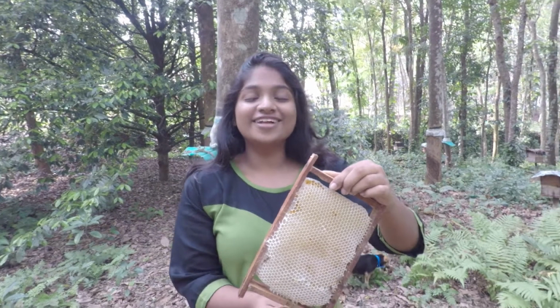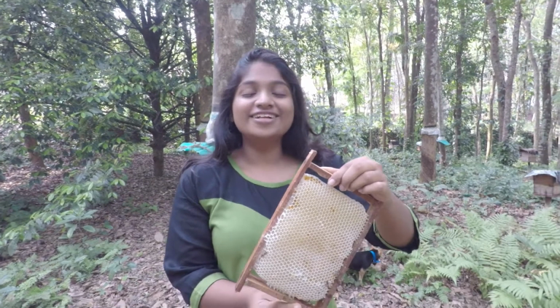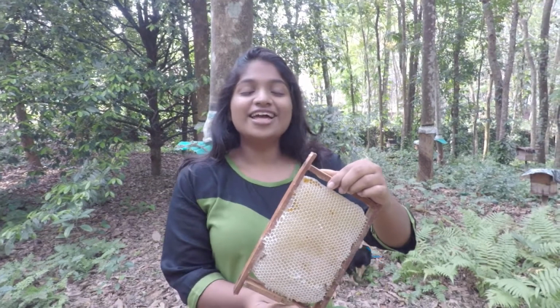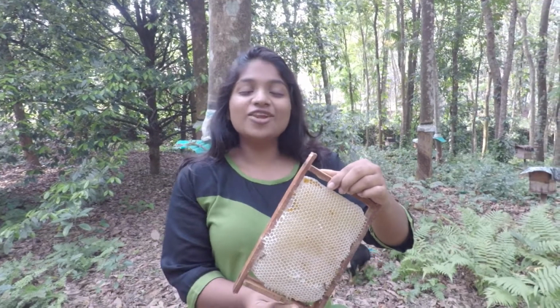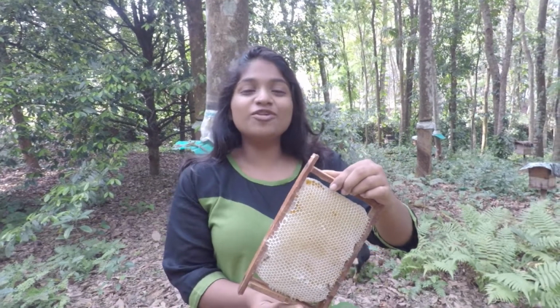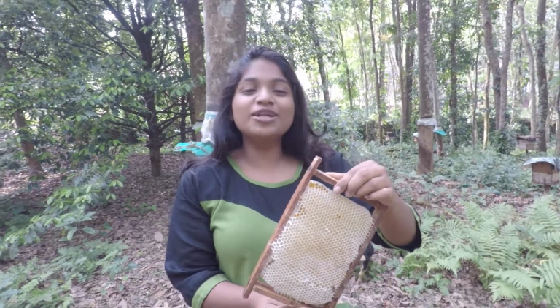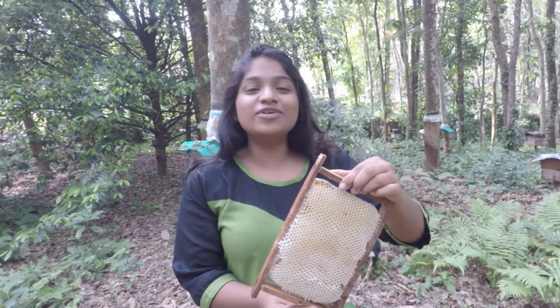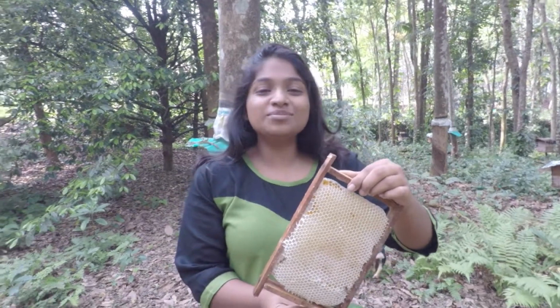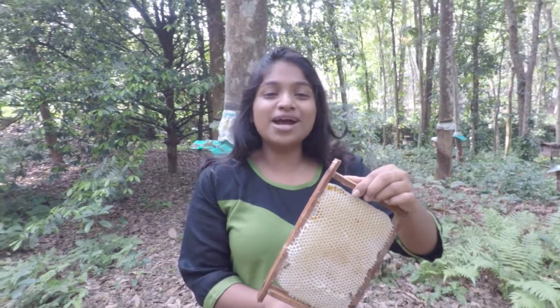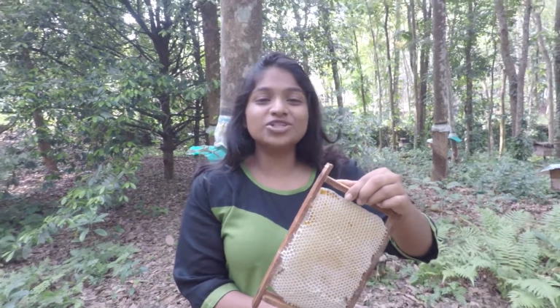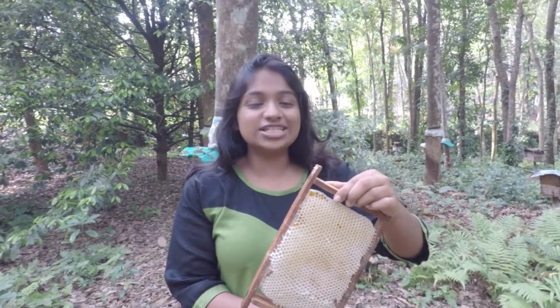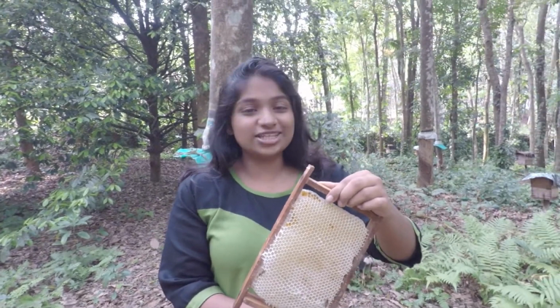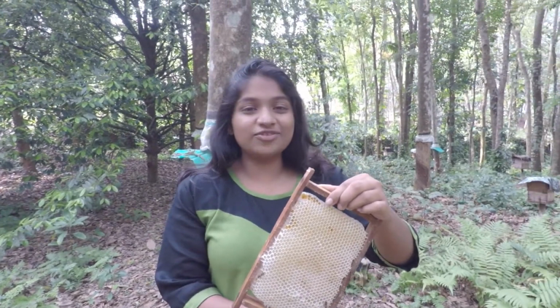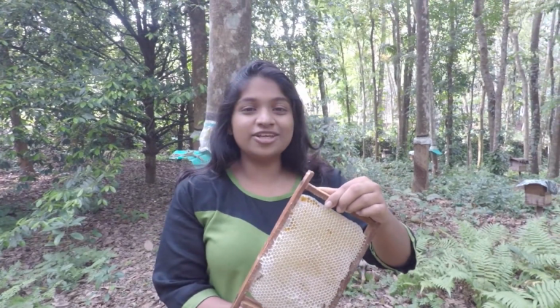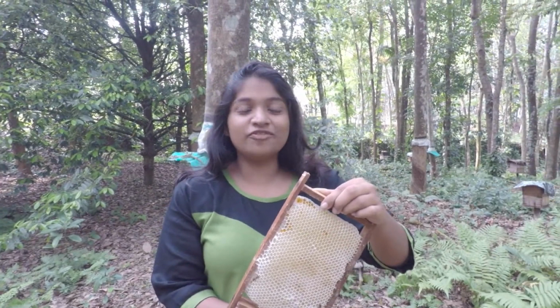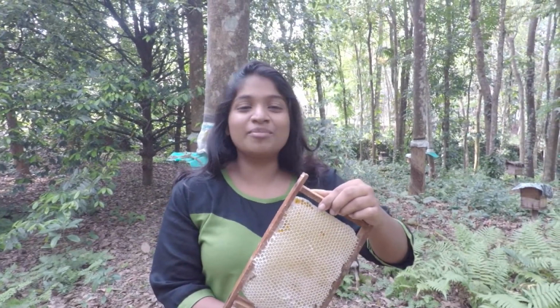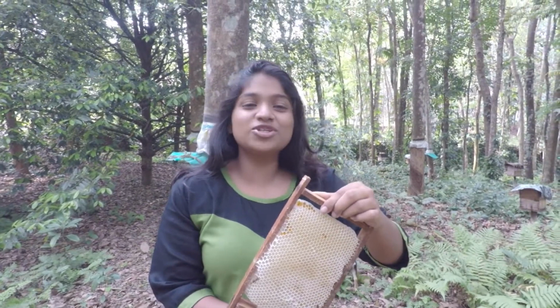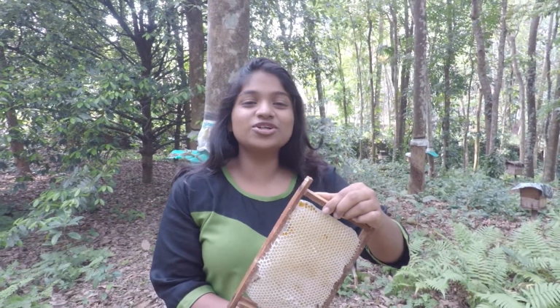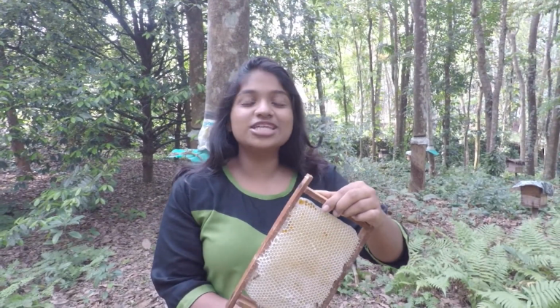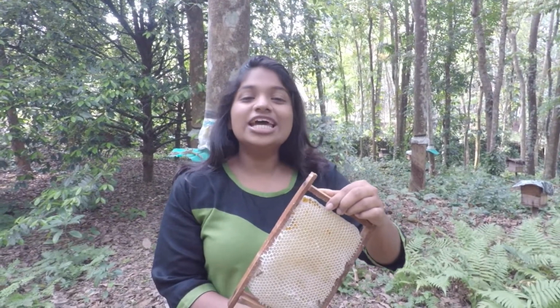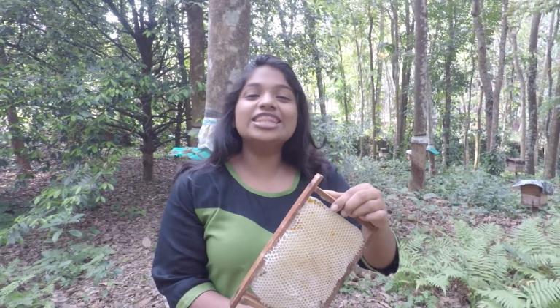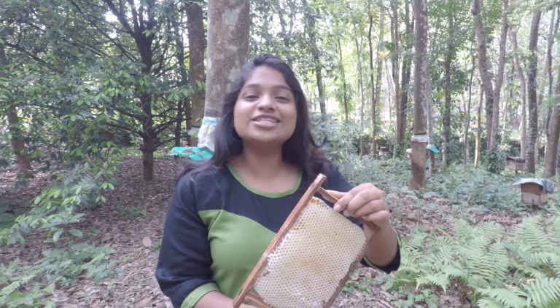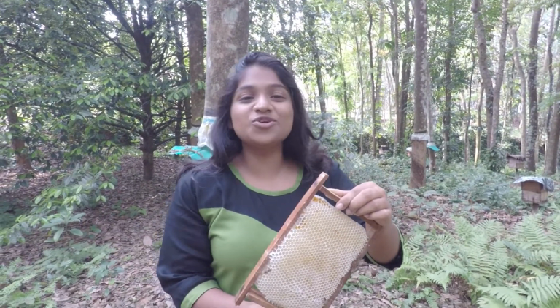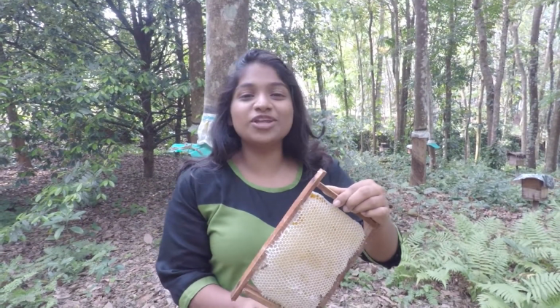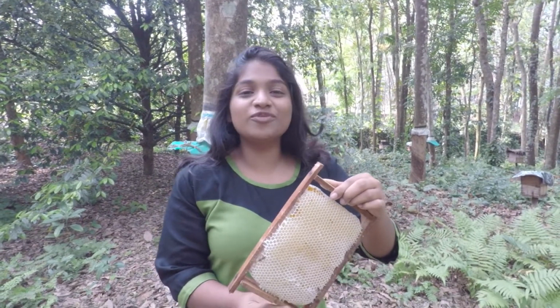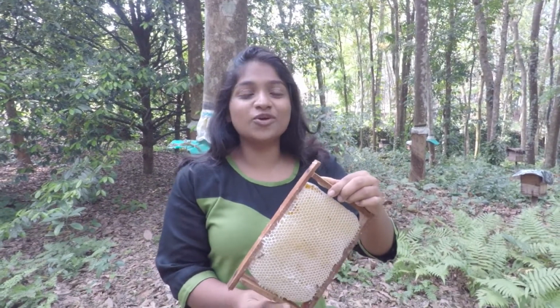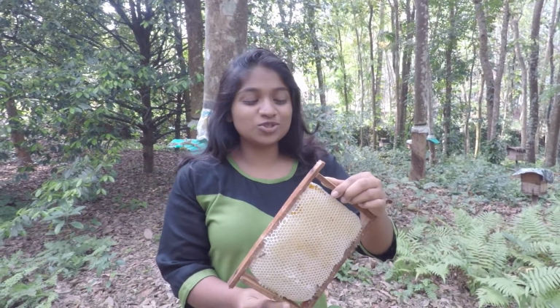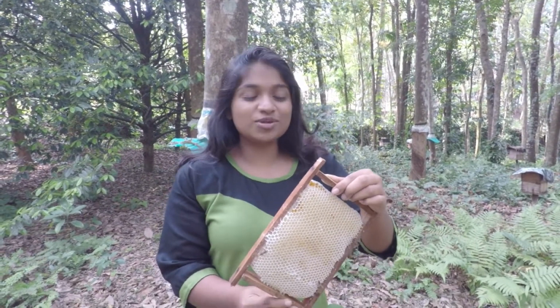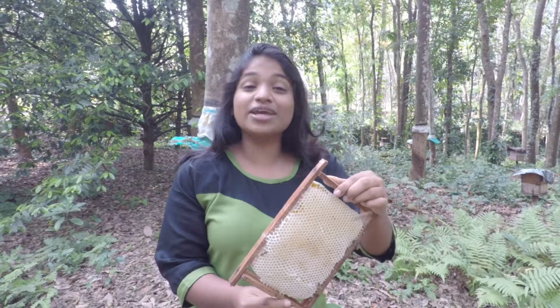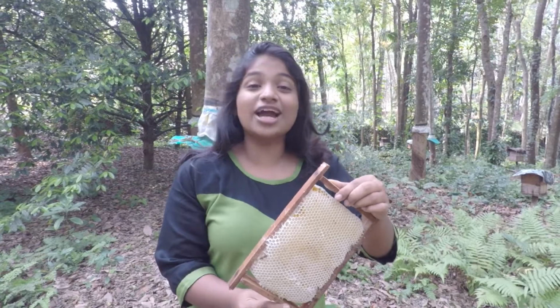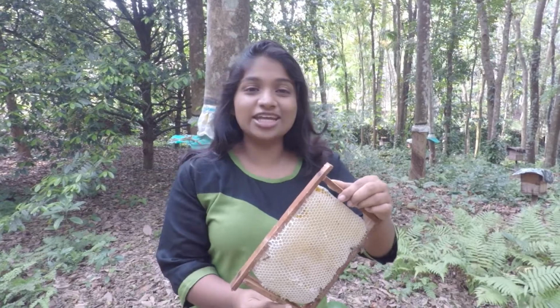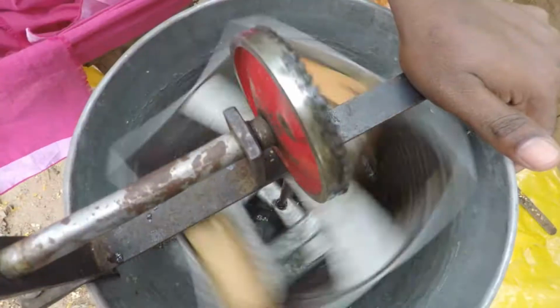Hello everybody, welcome back to yet another video of Amateur Cooks. In this new video, we're going to be making honeycola.